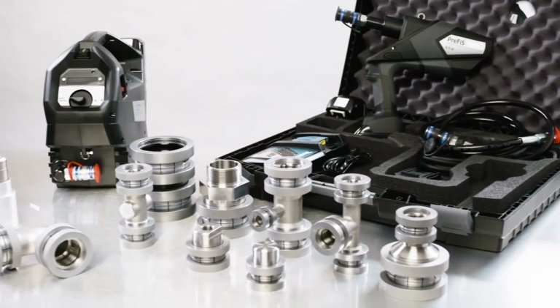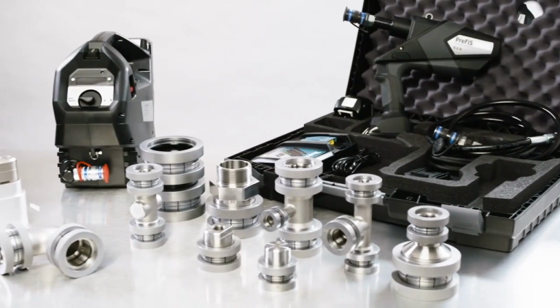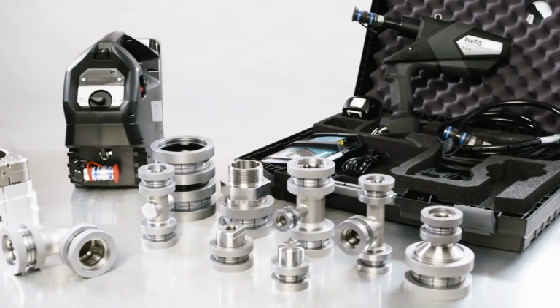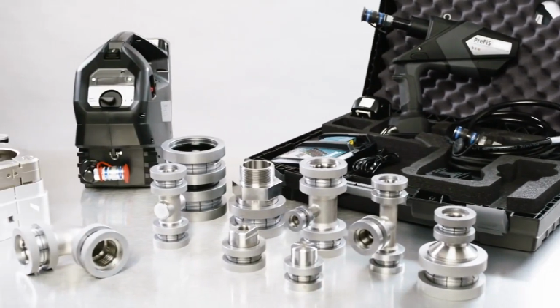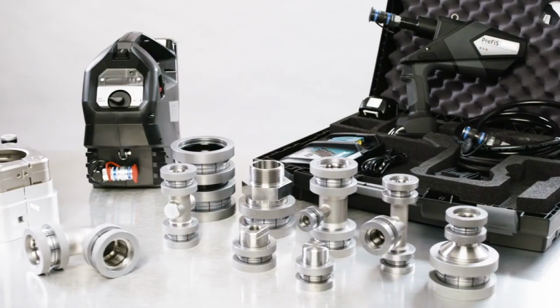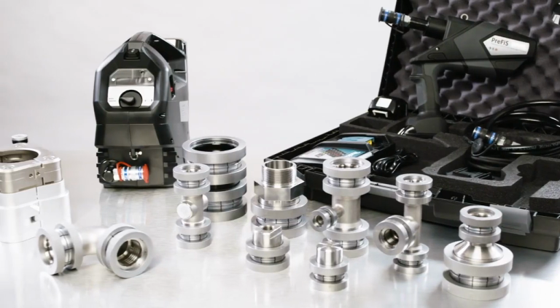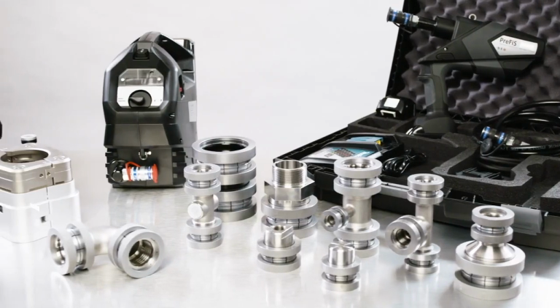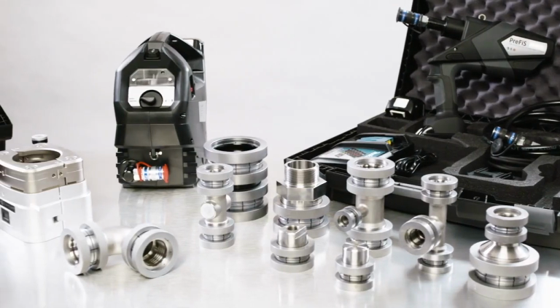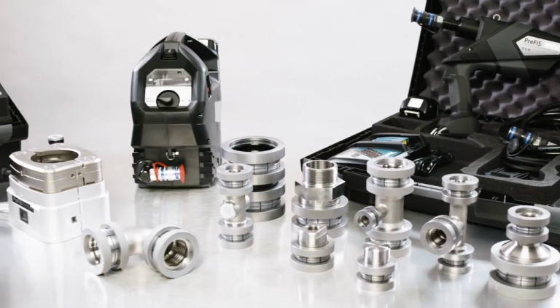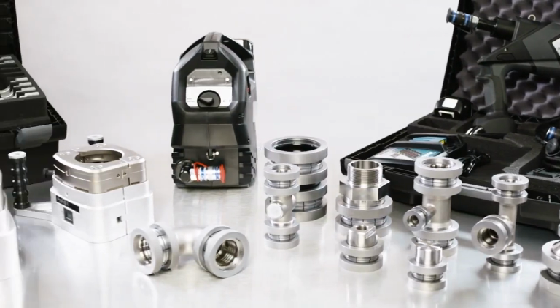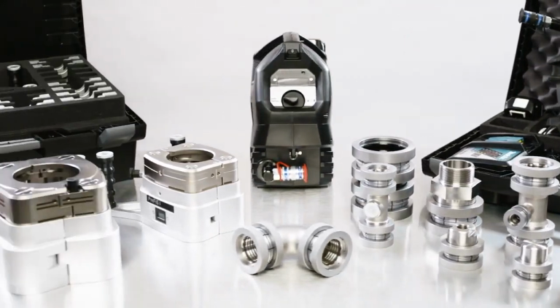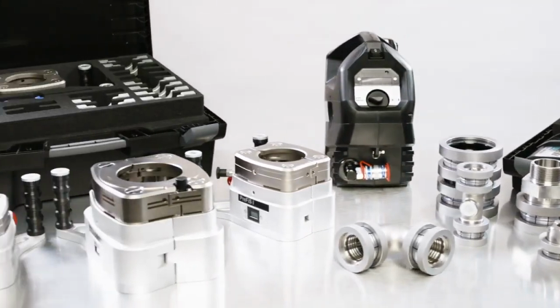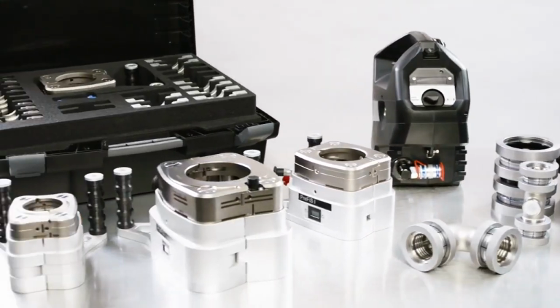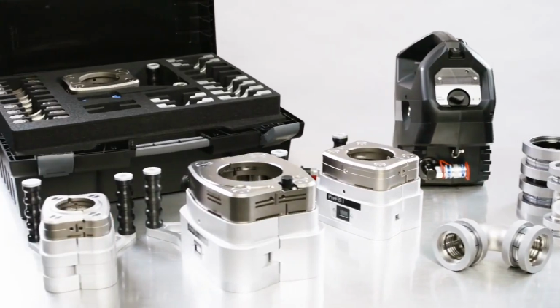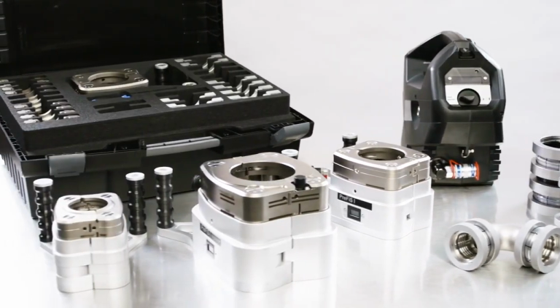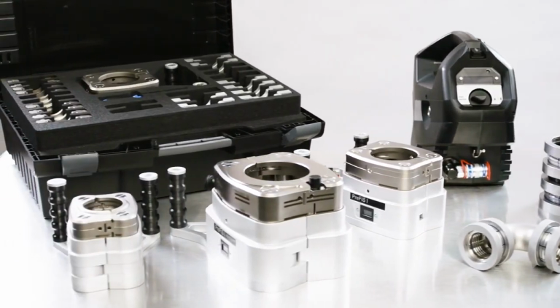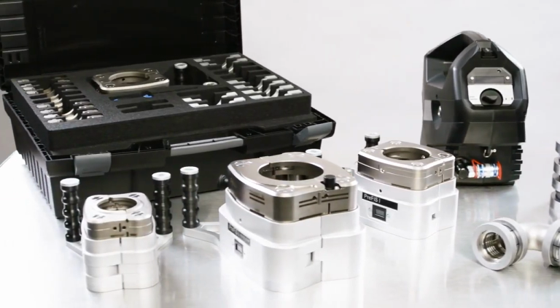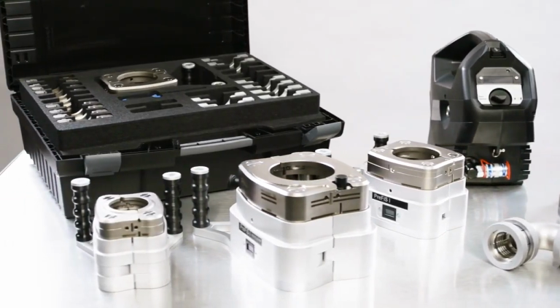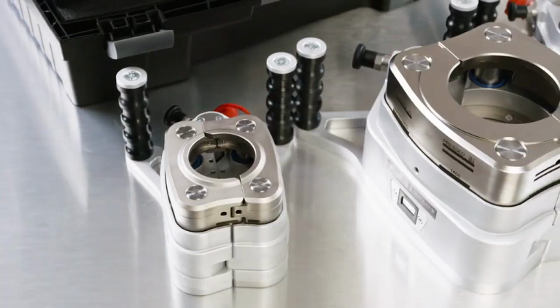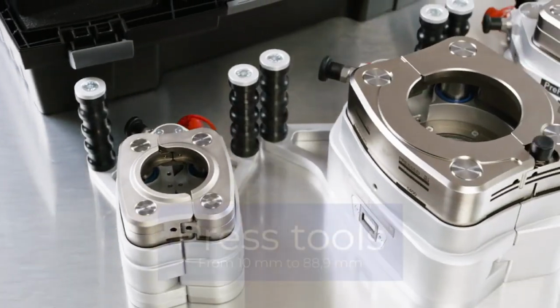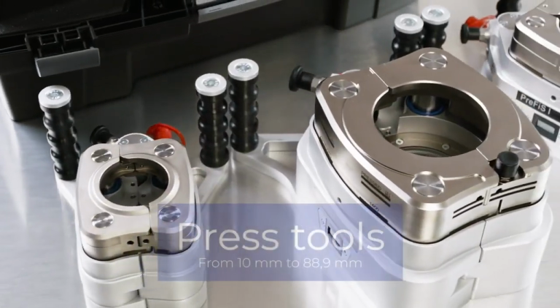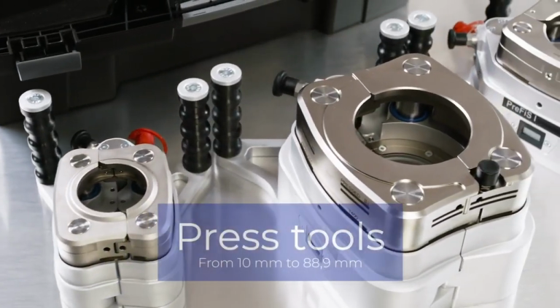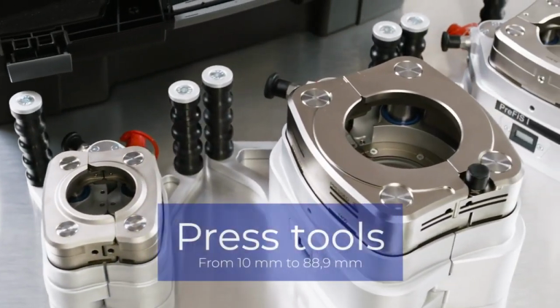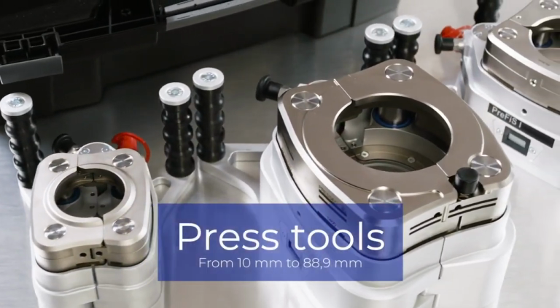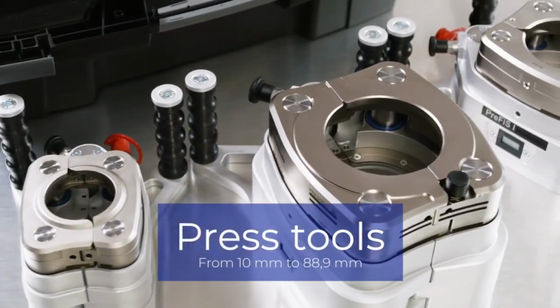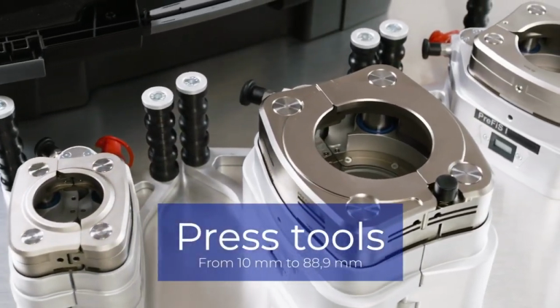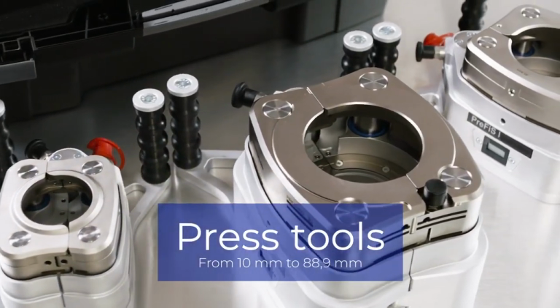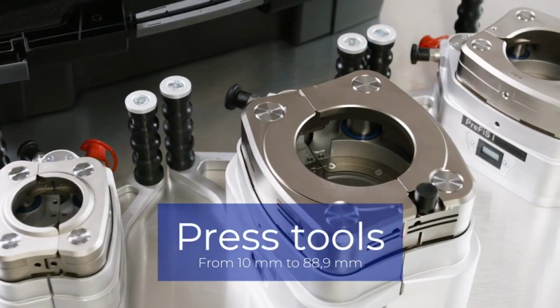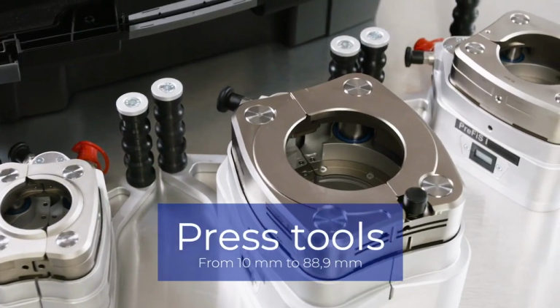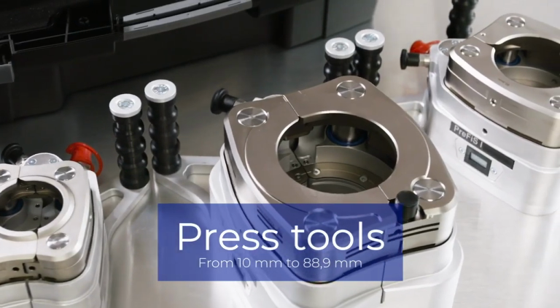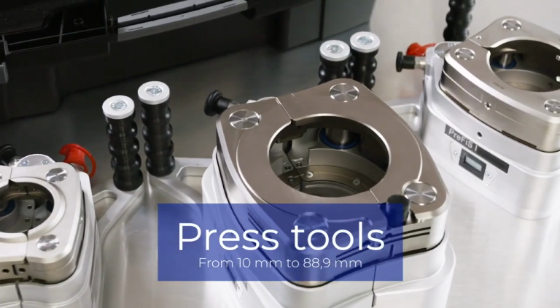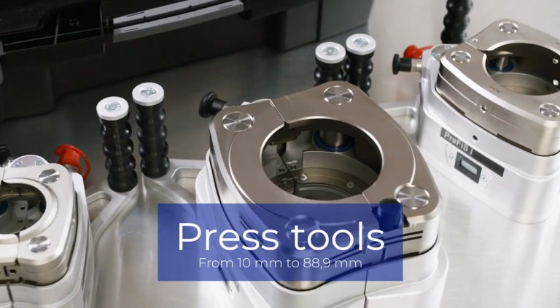Our highly sophisticated tools are available in three setups and work with tubes up to 88.9 millimeters.